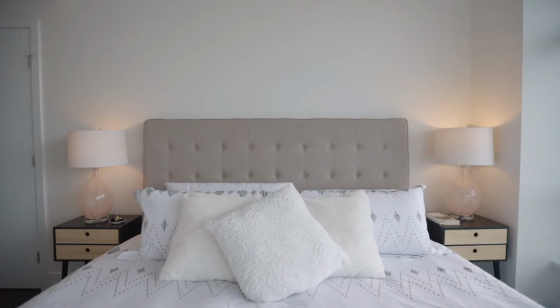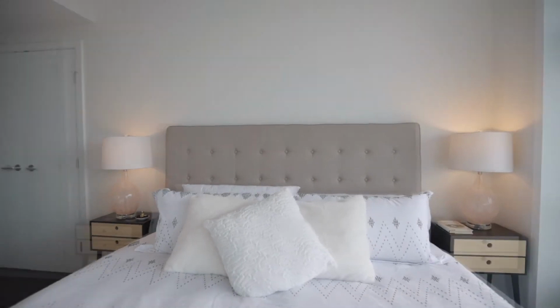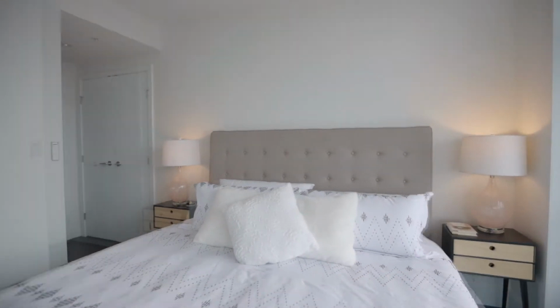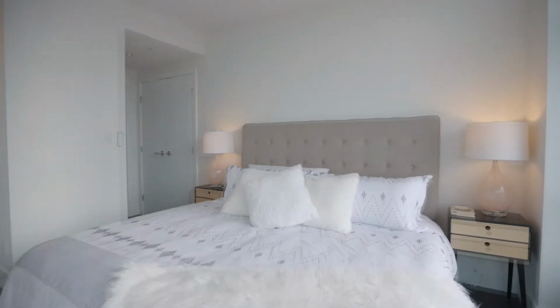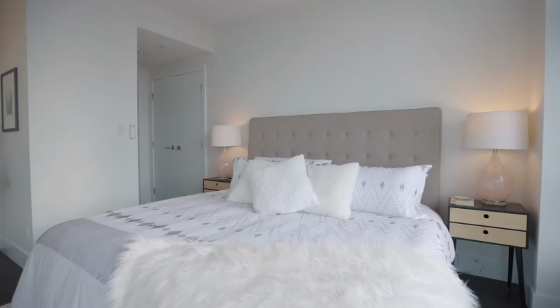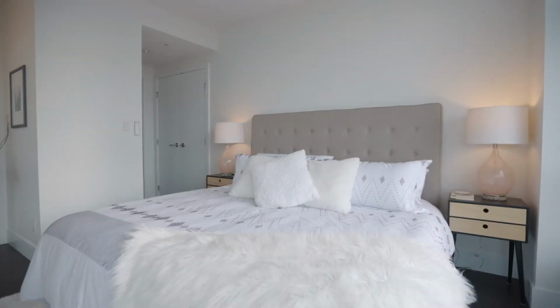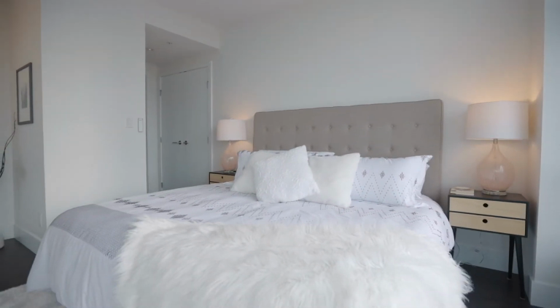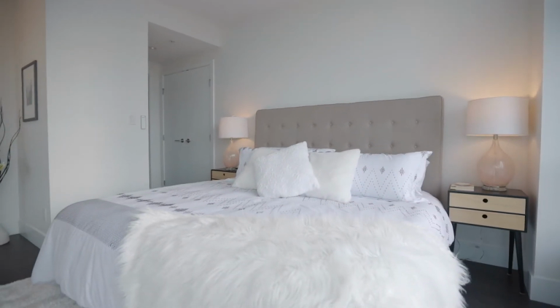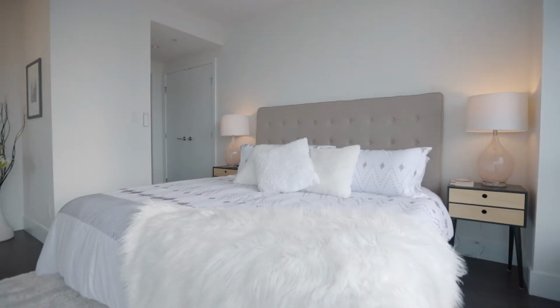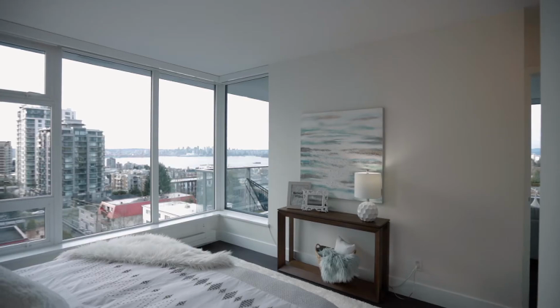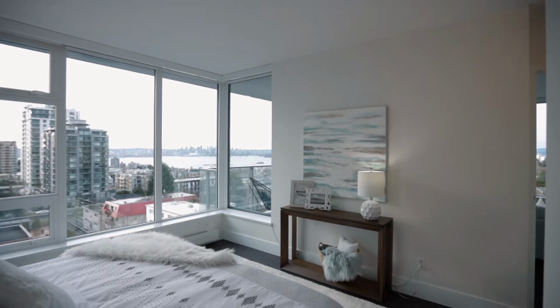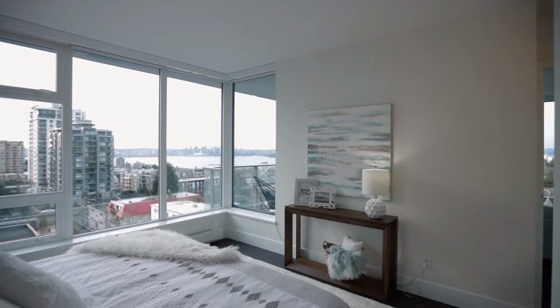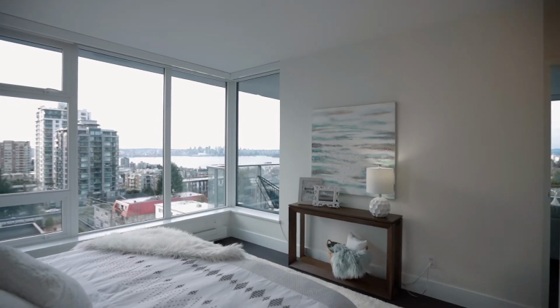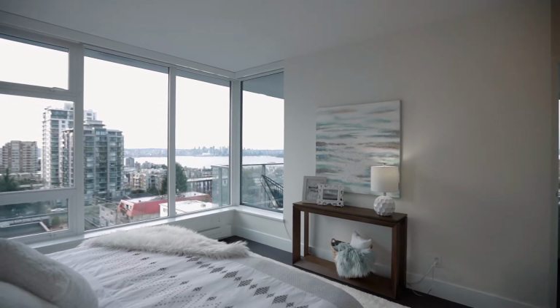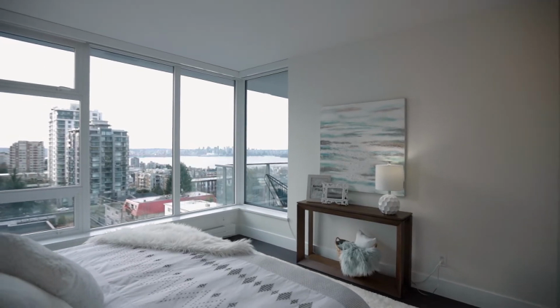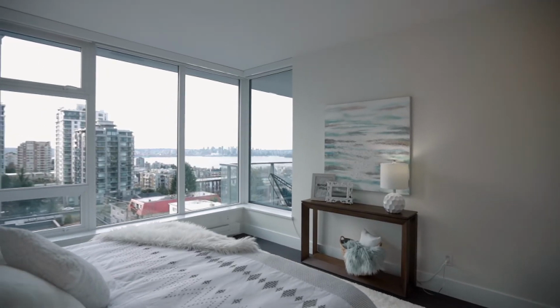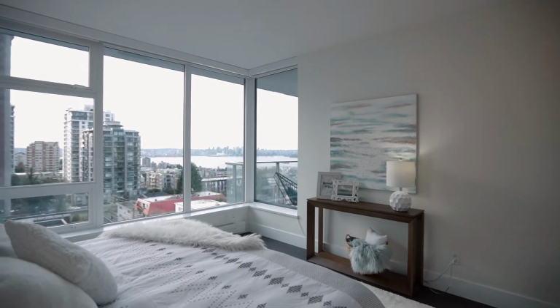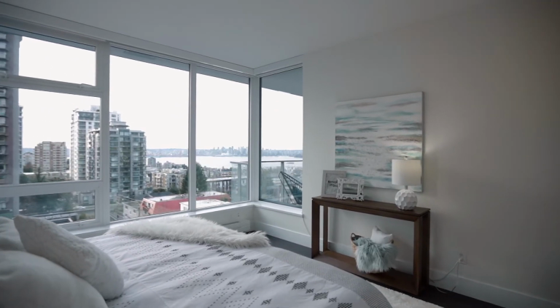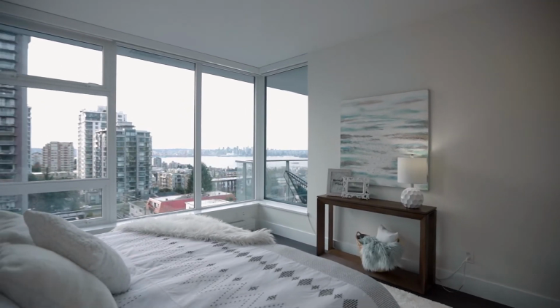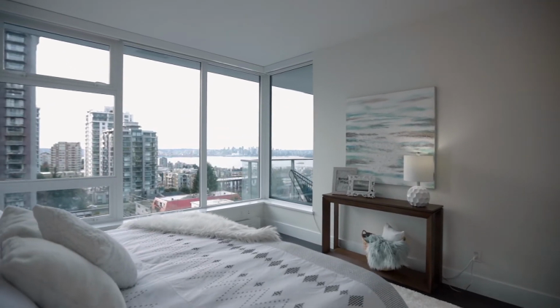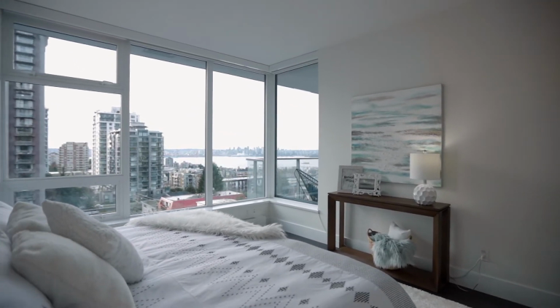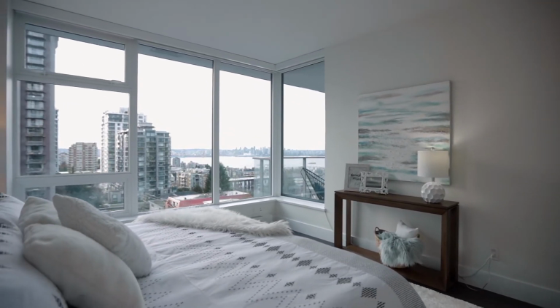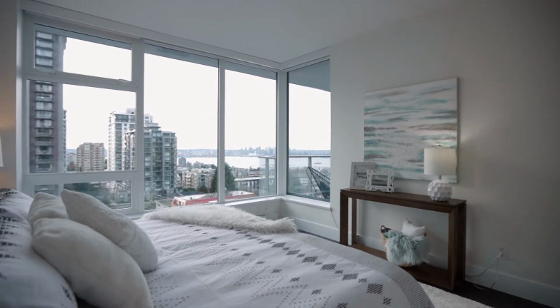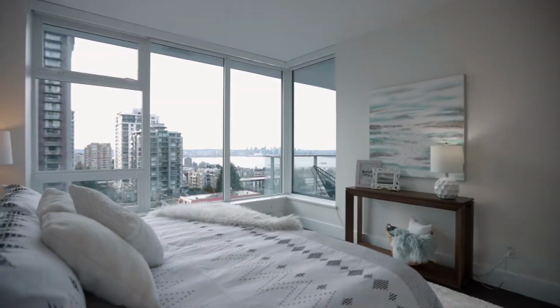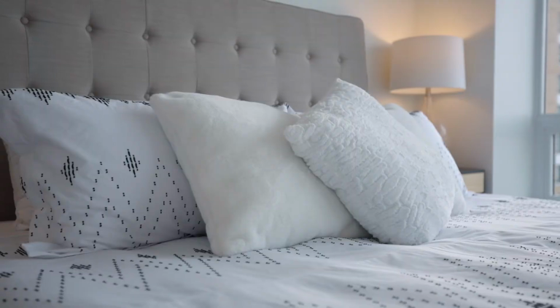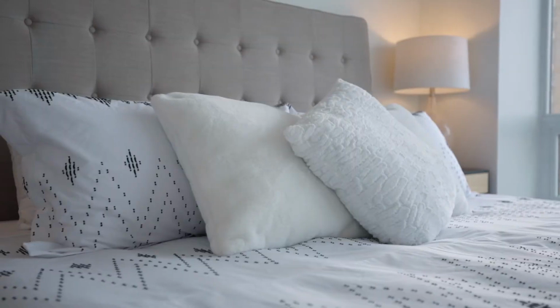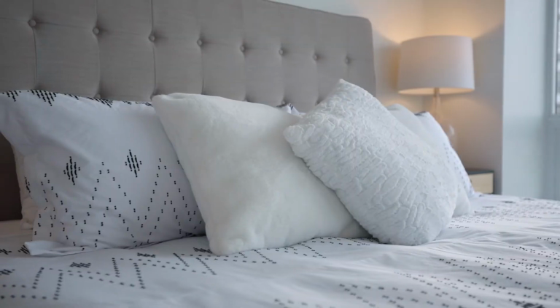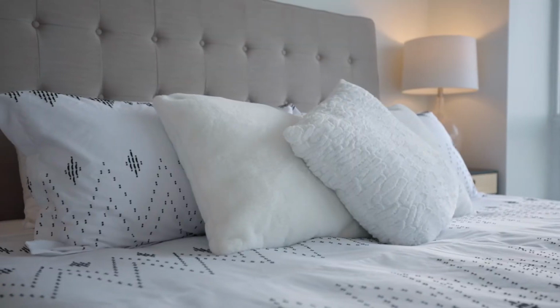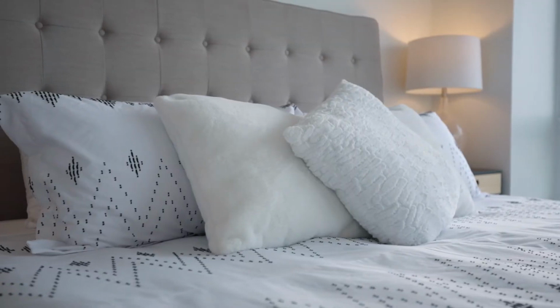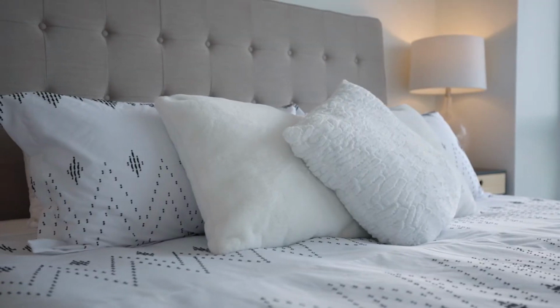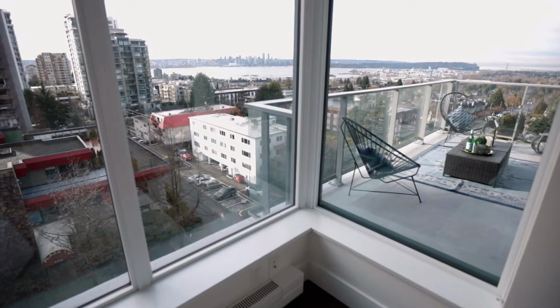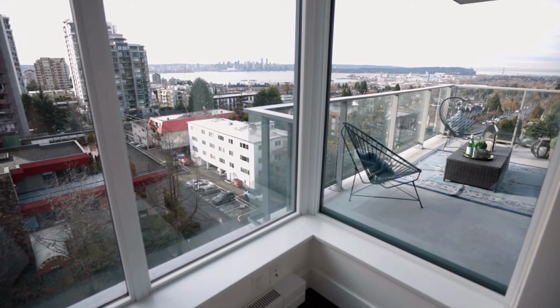You have an incredible view in the master bedroom as well, and you can easily fit a king-size bed plus more furniture such as dressers if you'd like.